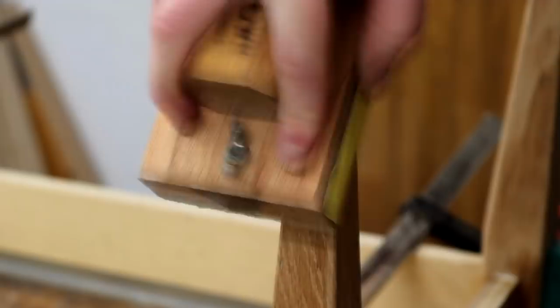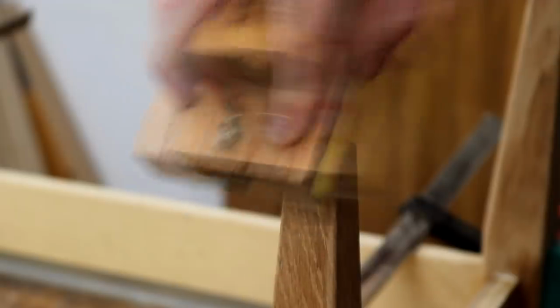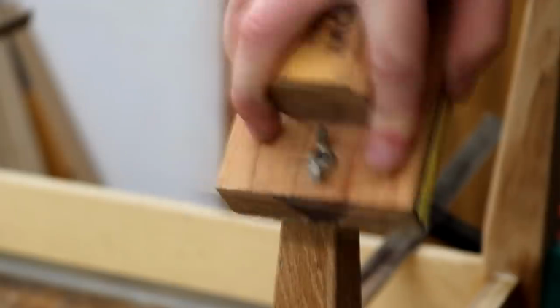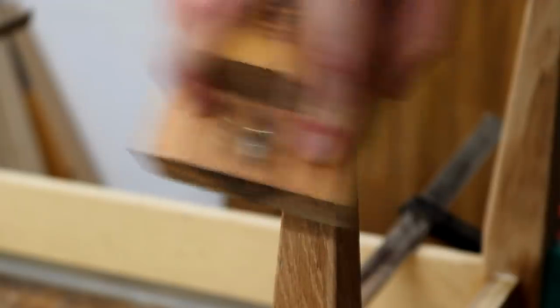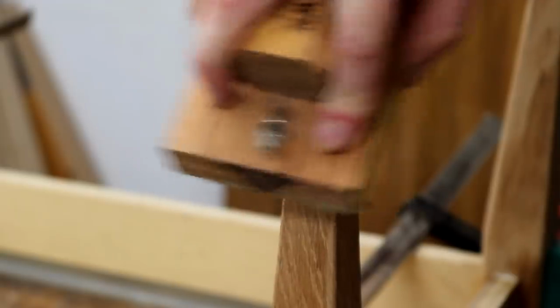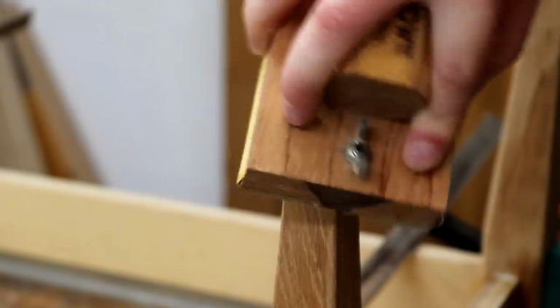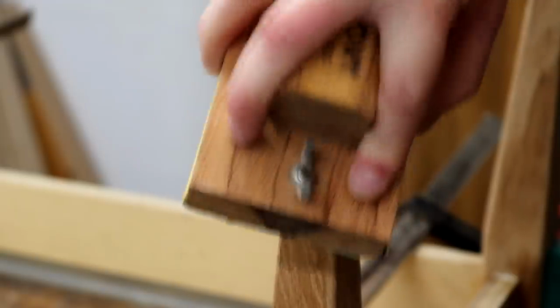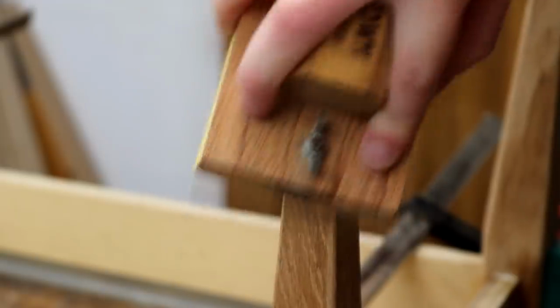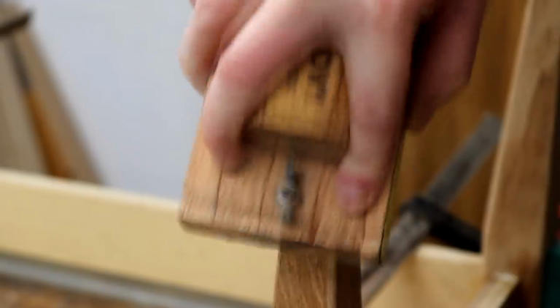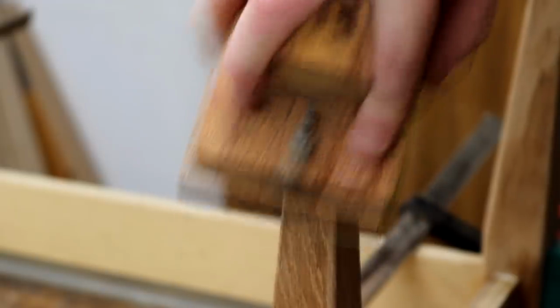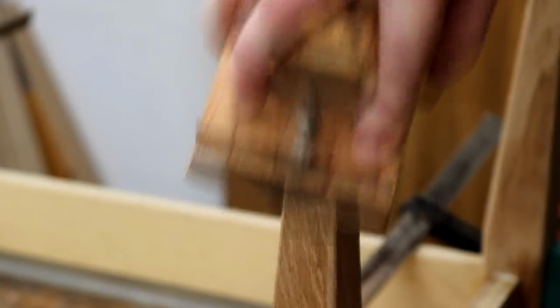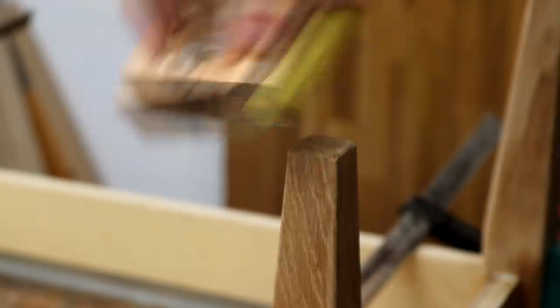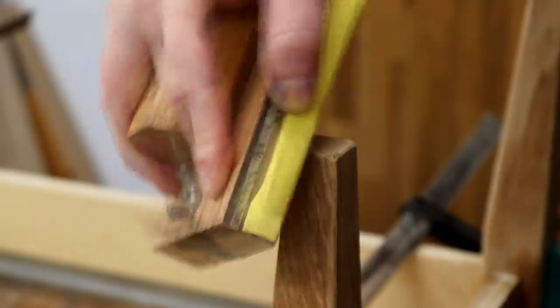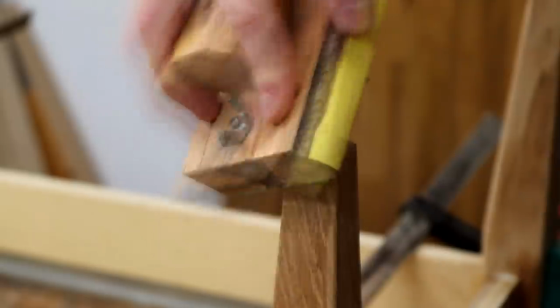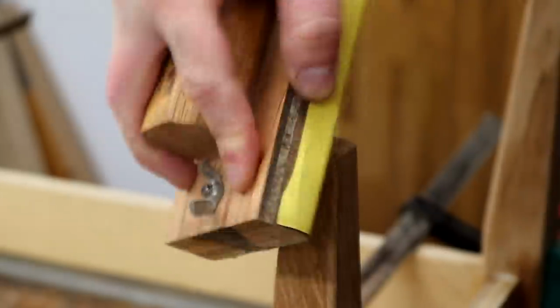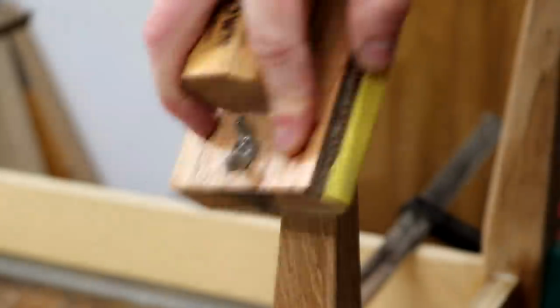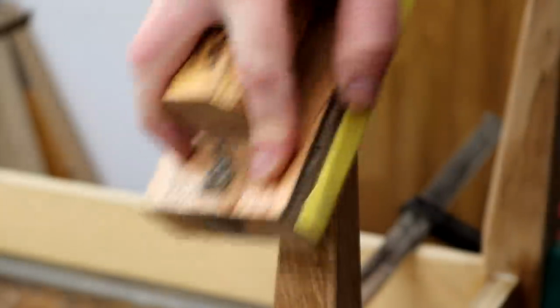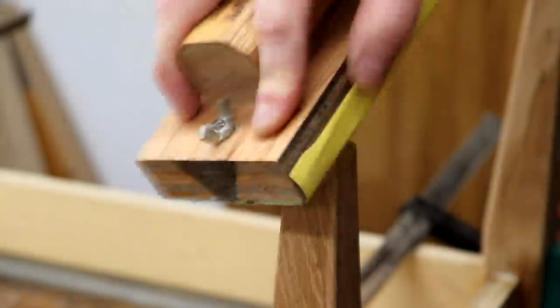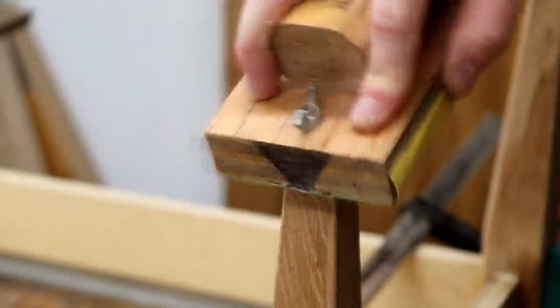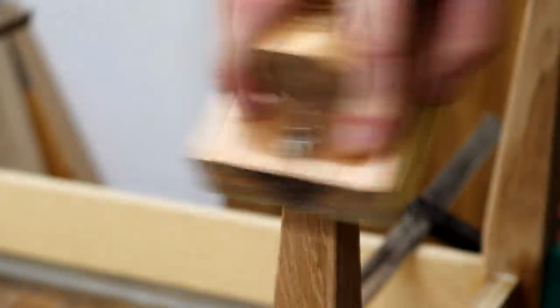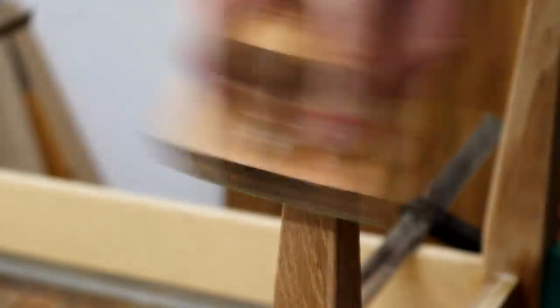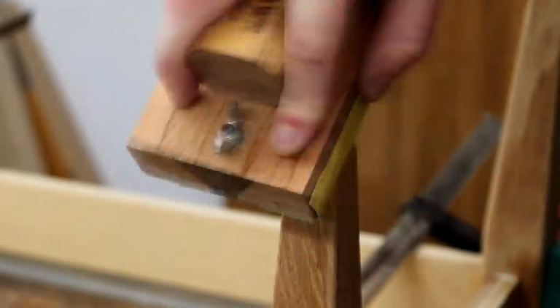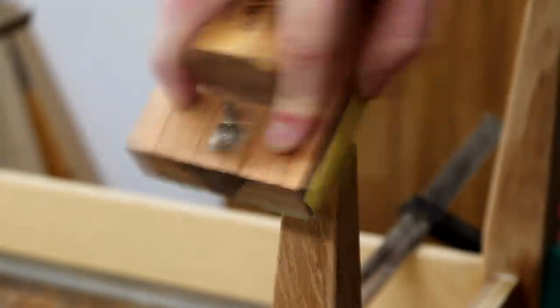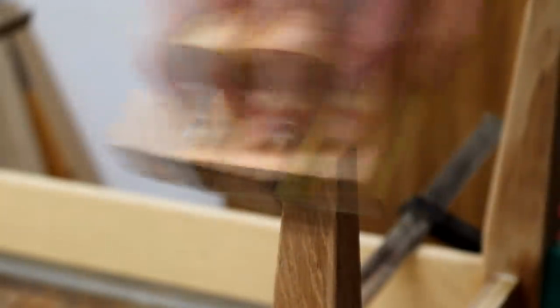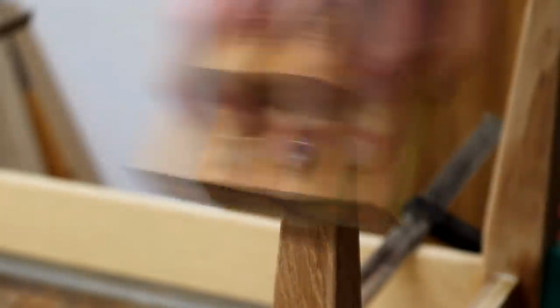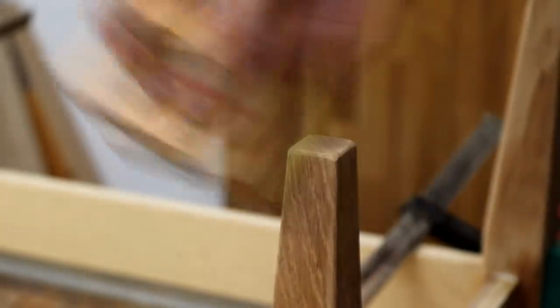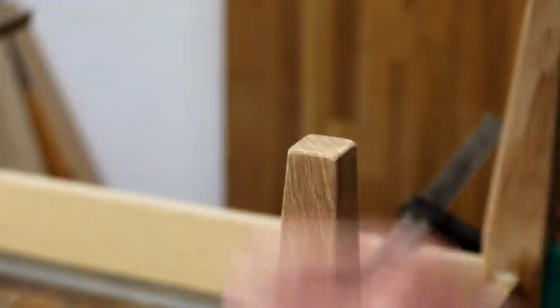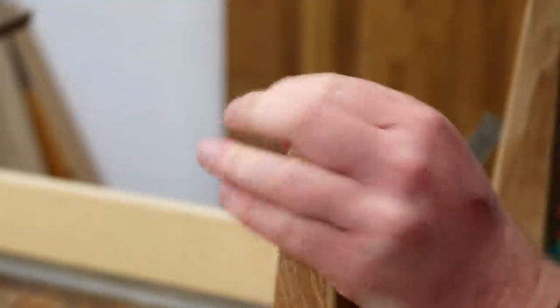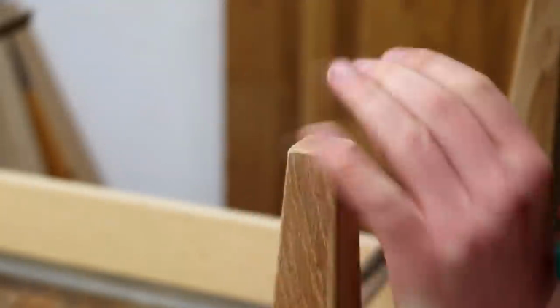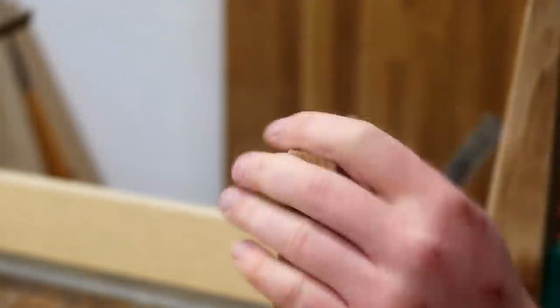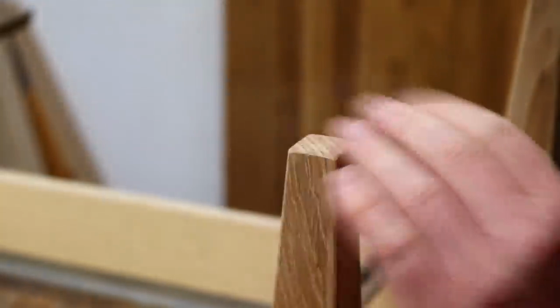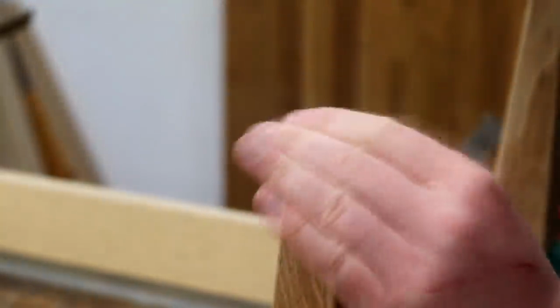While it was clamped up I used some sandpaper to soften the bottom edges of each leg, just to help prevent grain tear out.